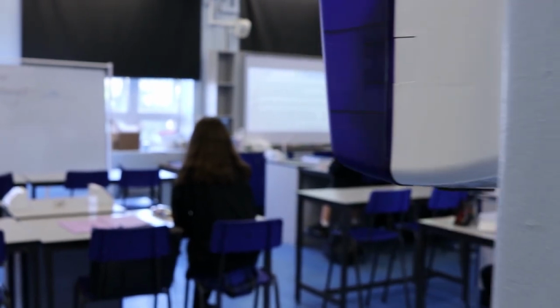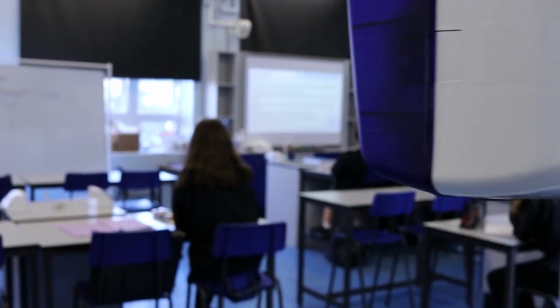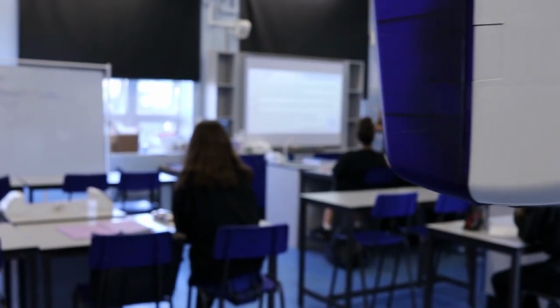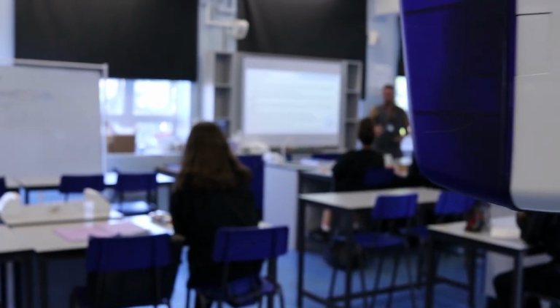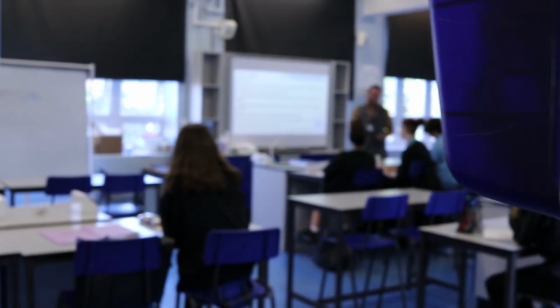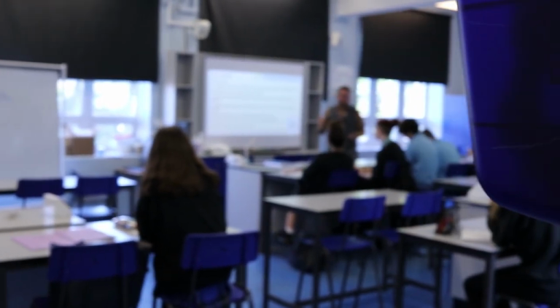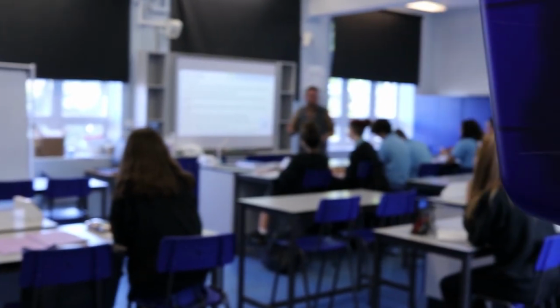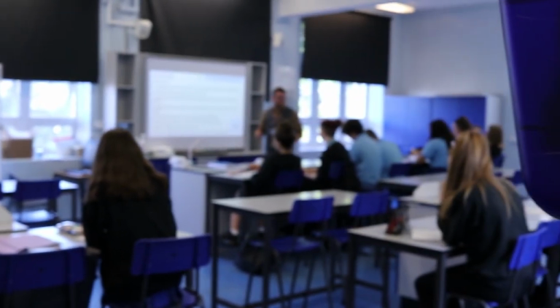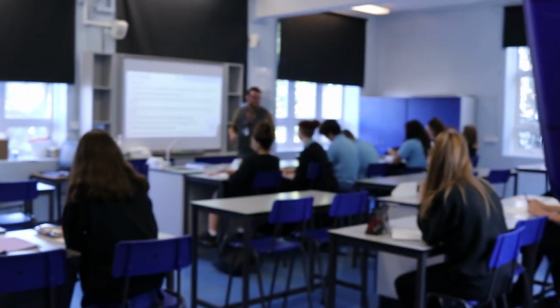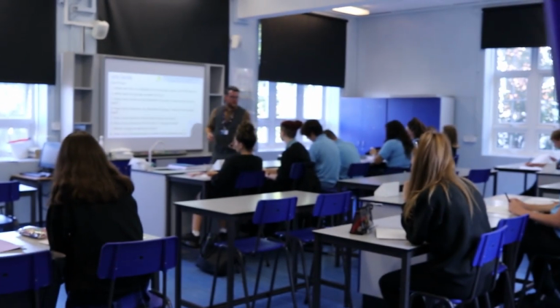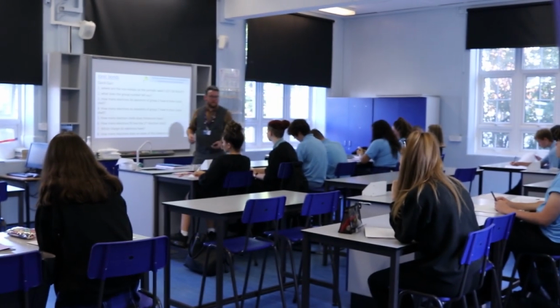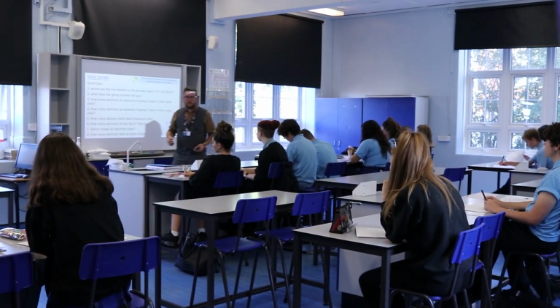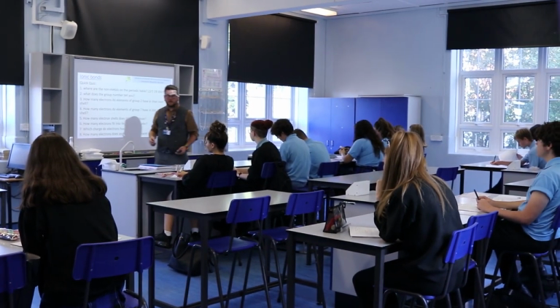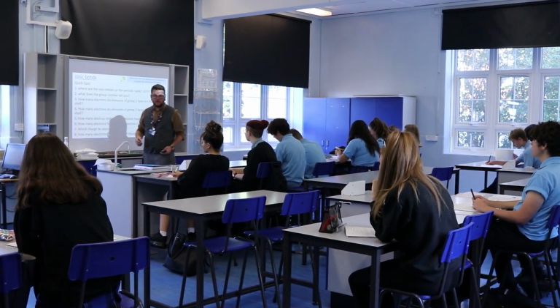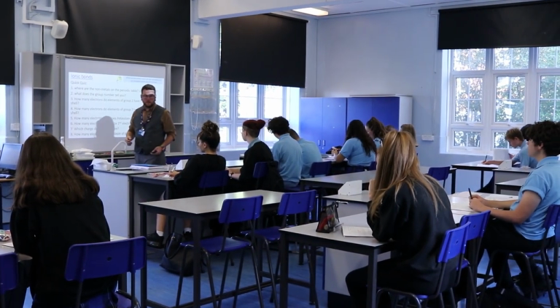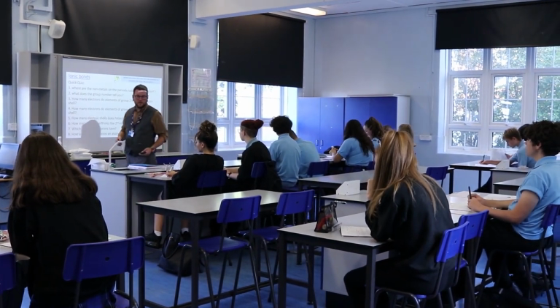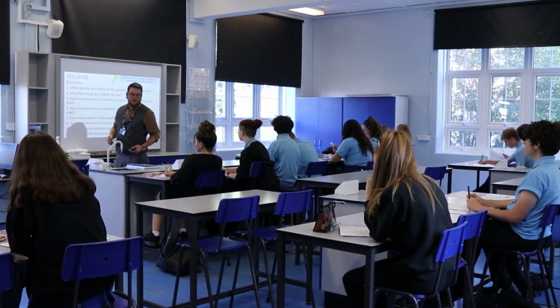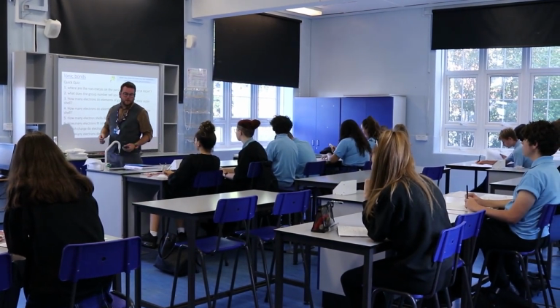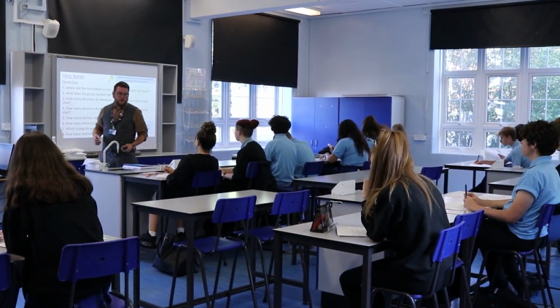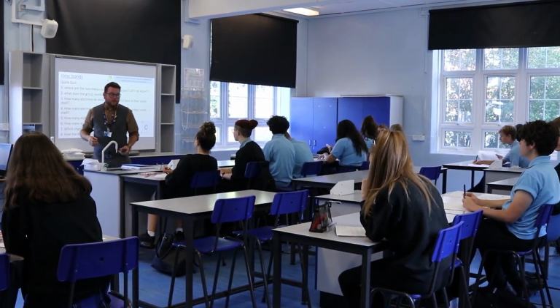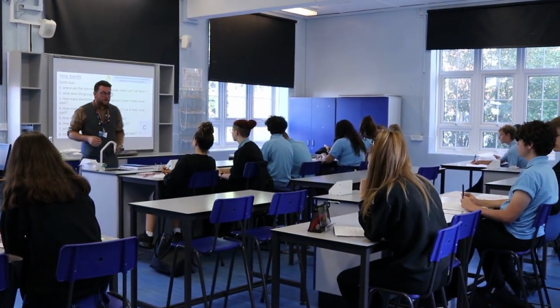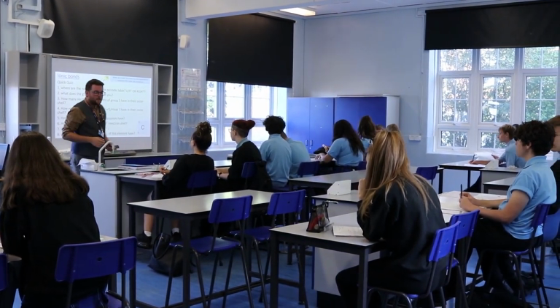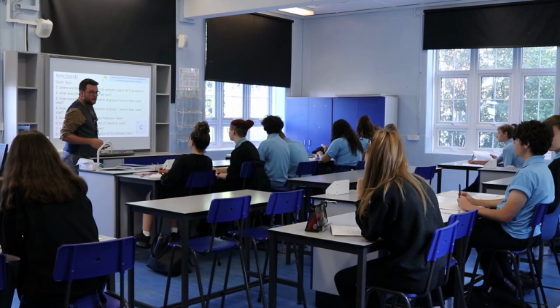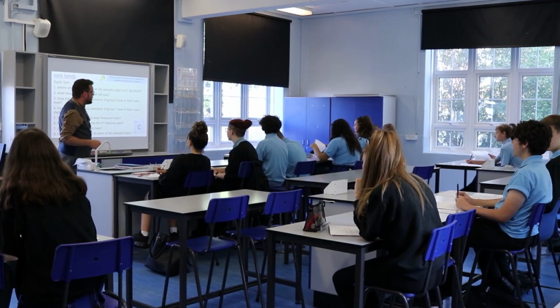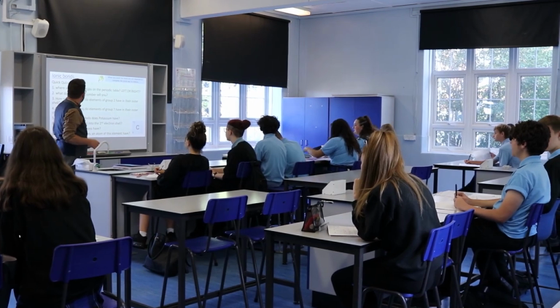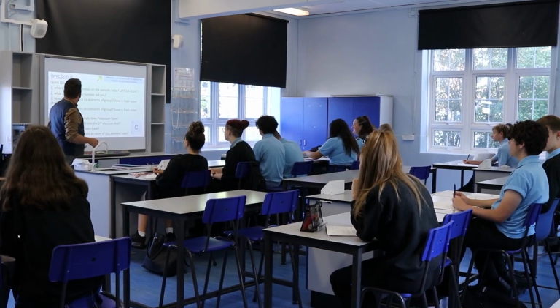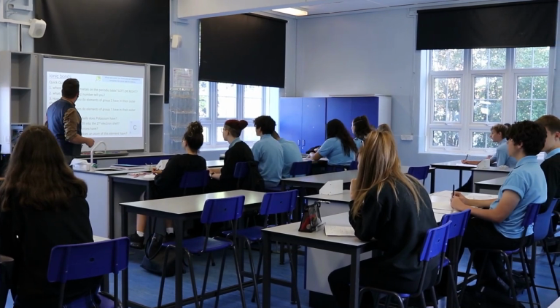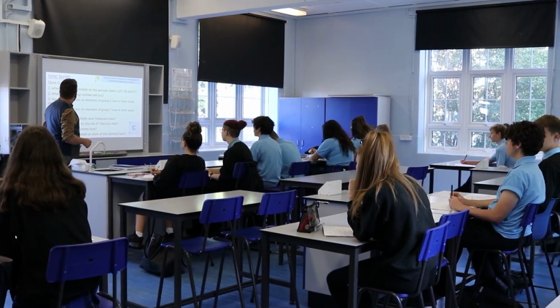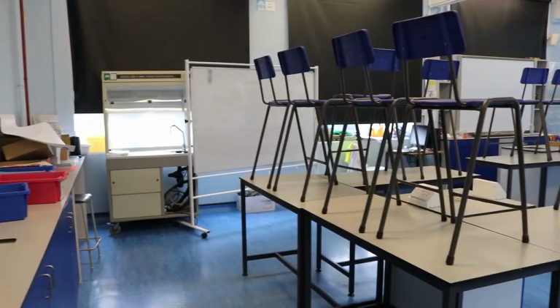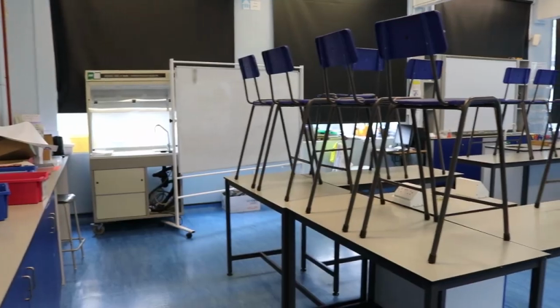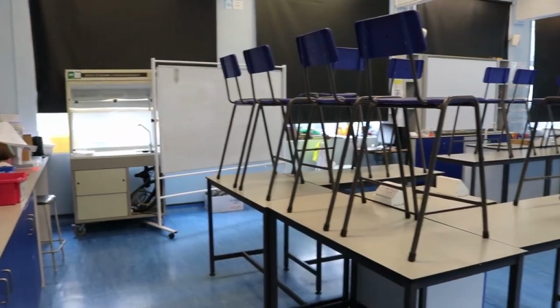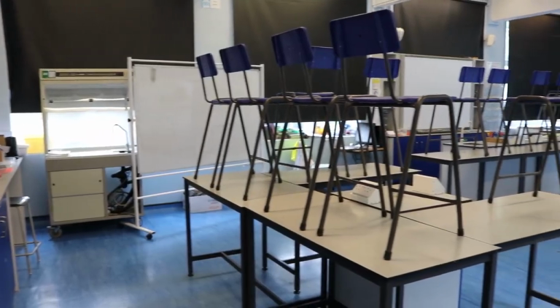The school has its own dedicated science area with lots of fully equipped science labs.